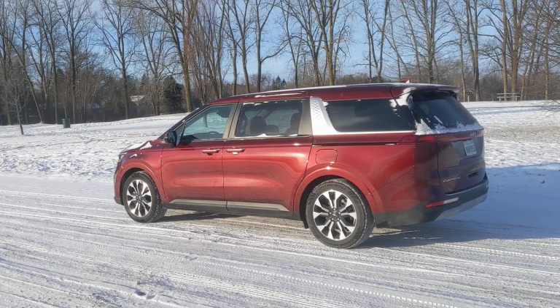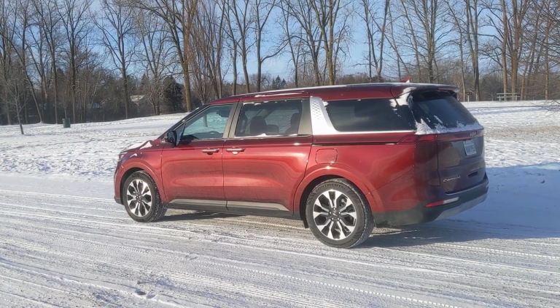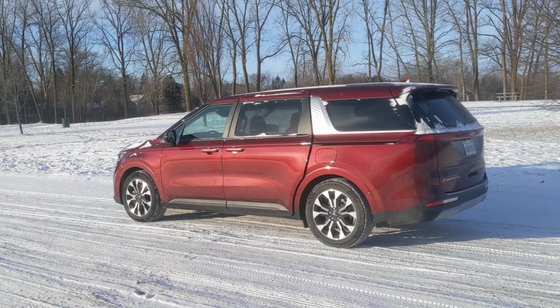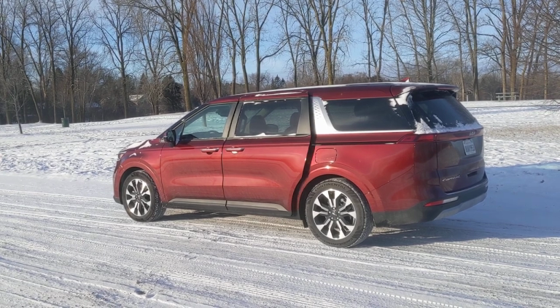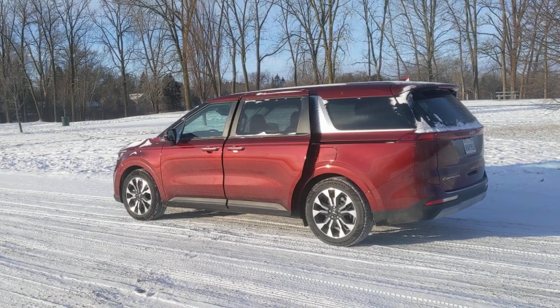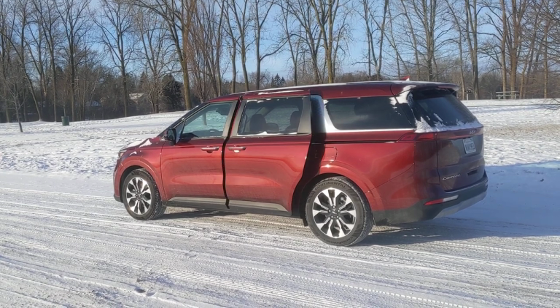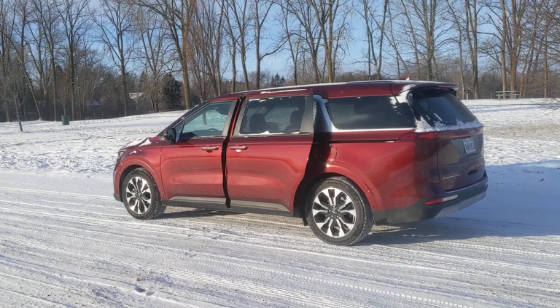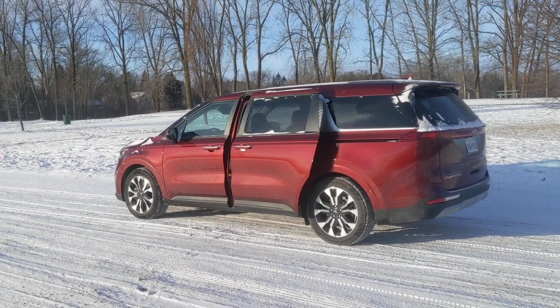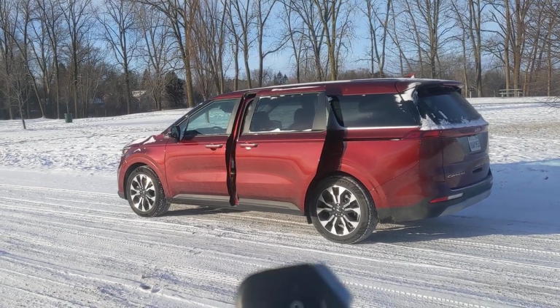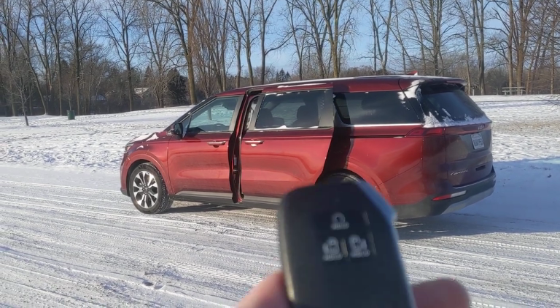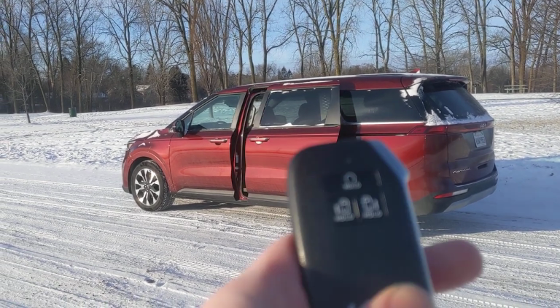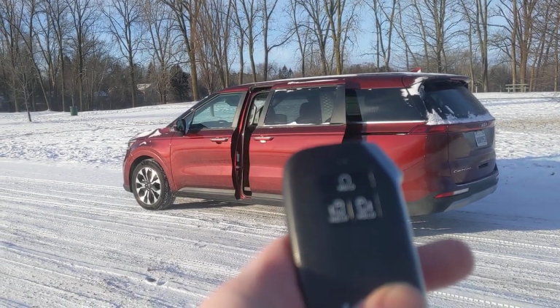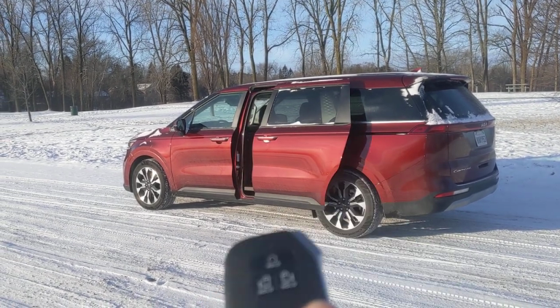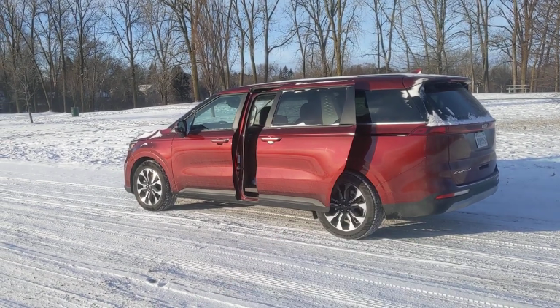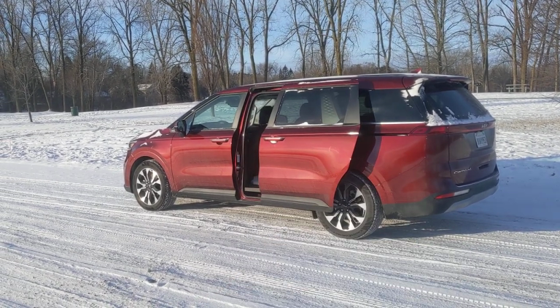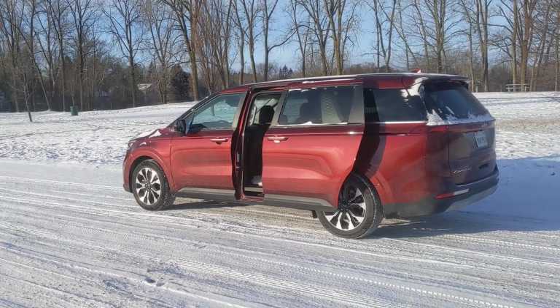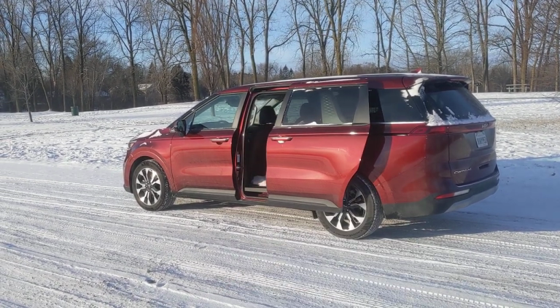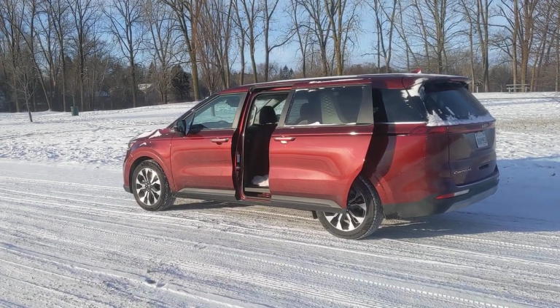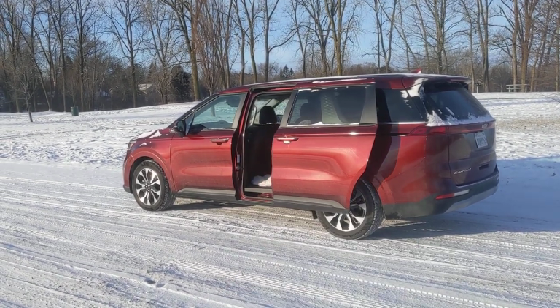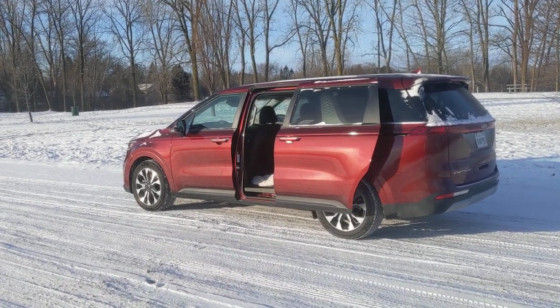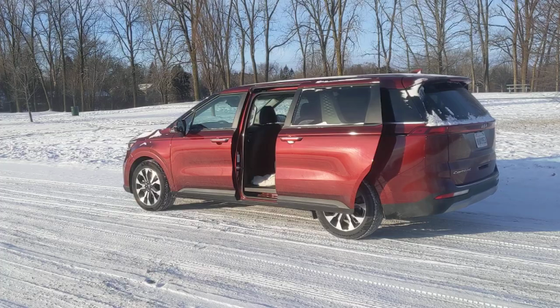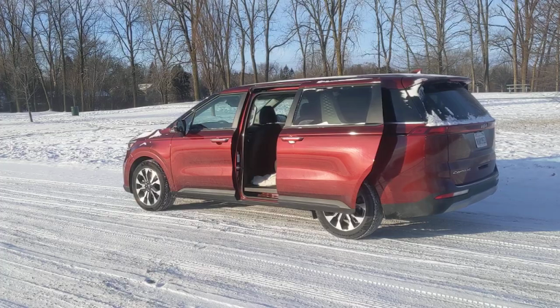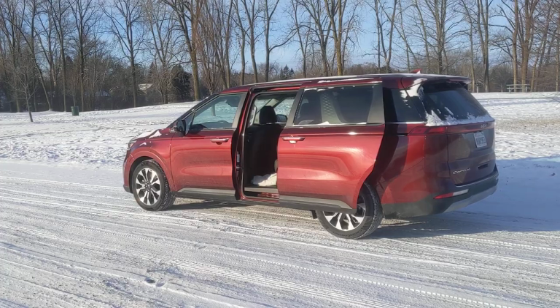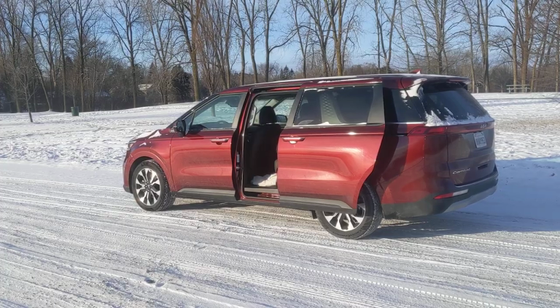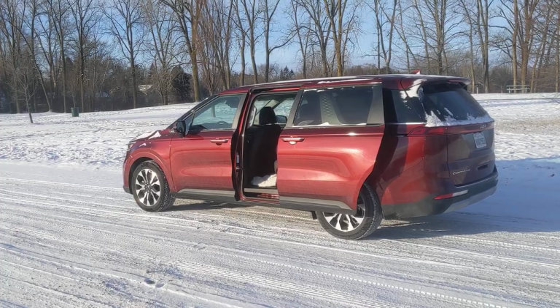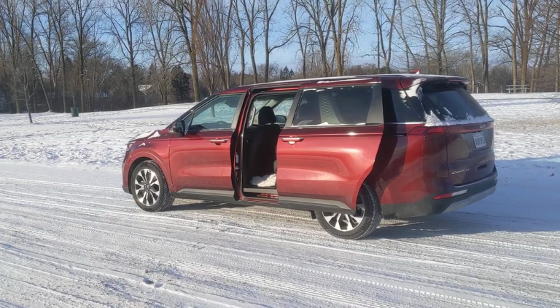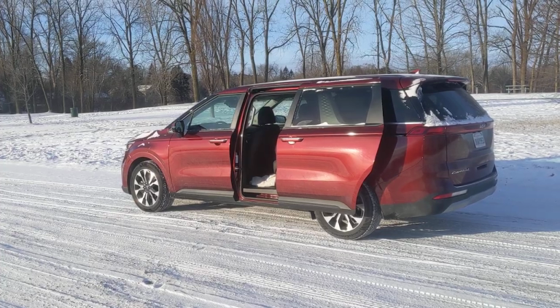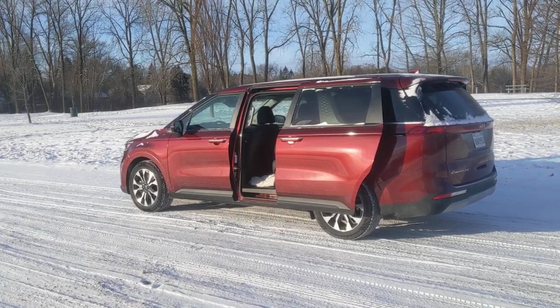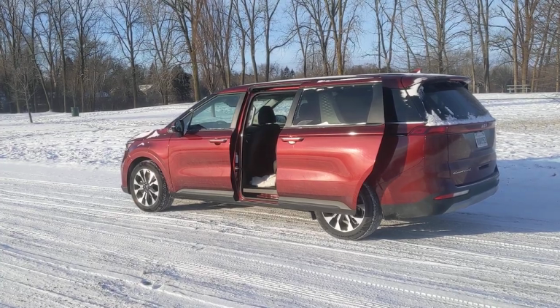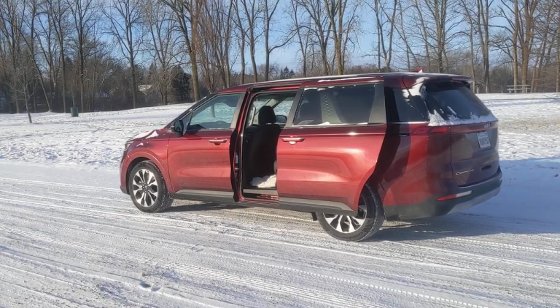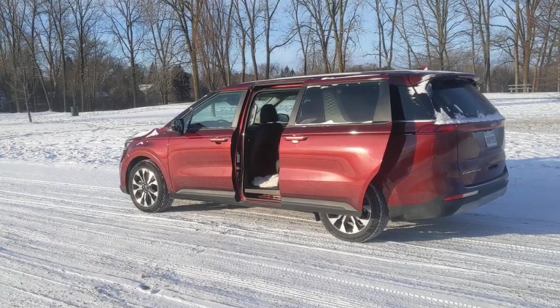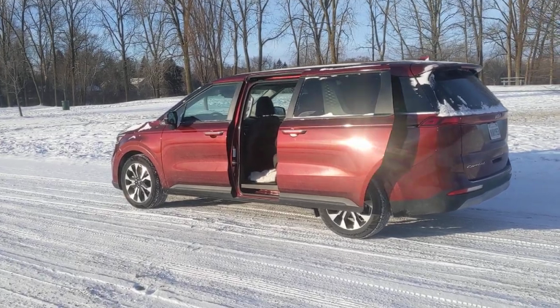Easy one right here — I just push this button and boom, the door slides right open. That's the side sliding door; it's a minivan, and sliding doors are definitely a signature trait of it.